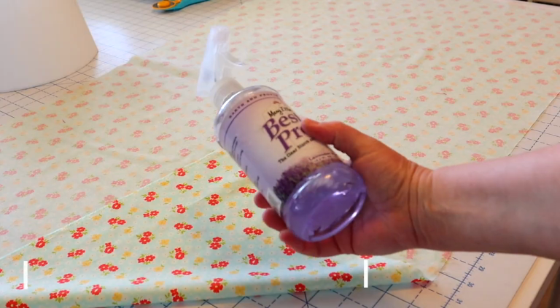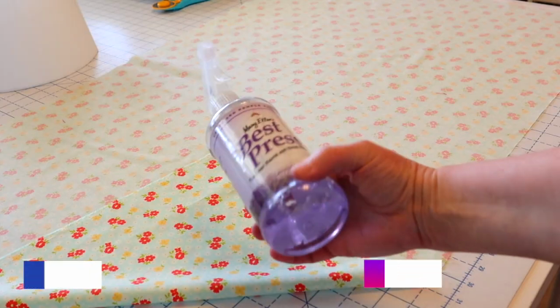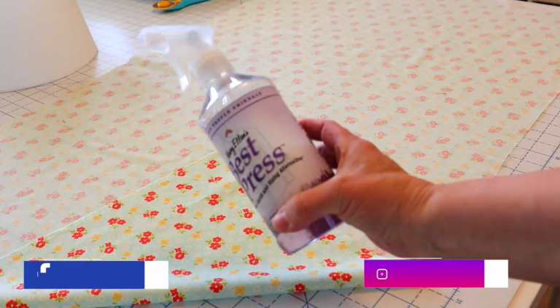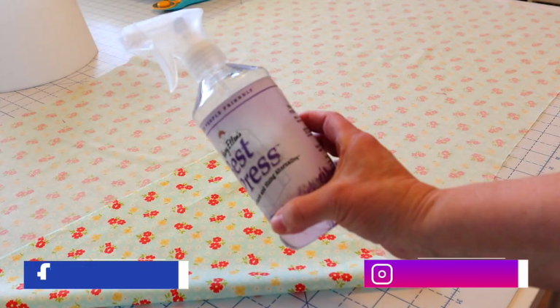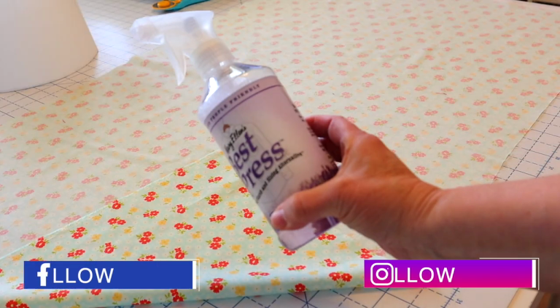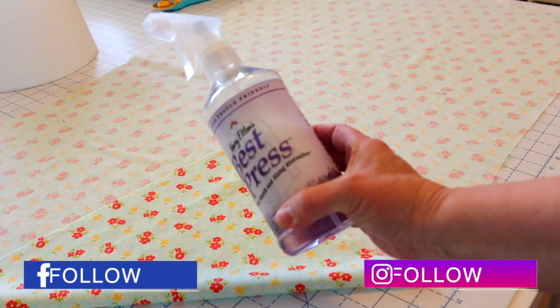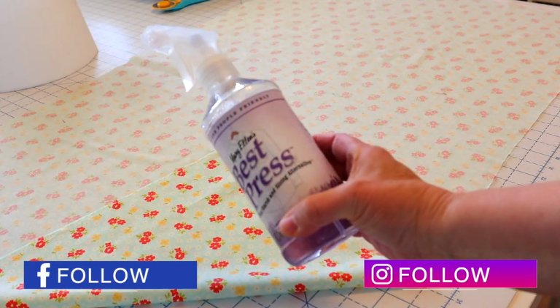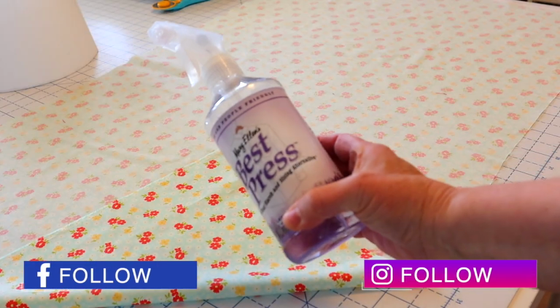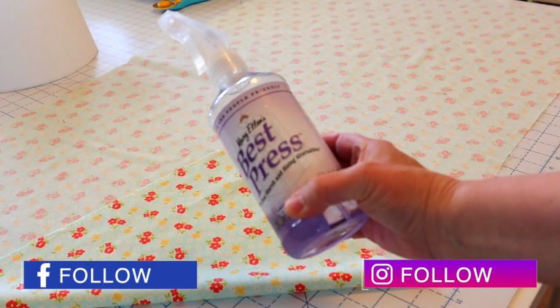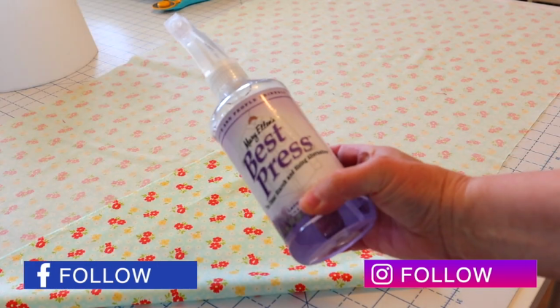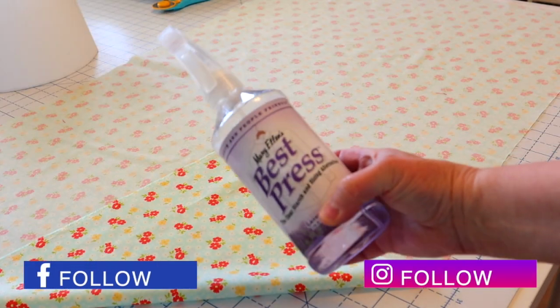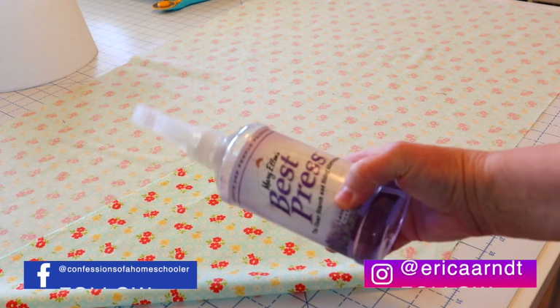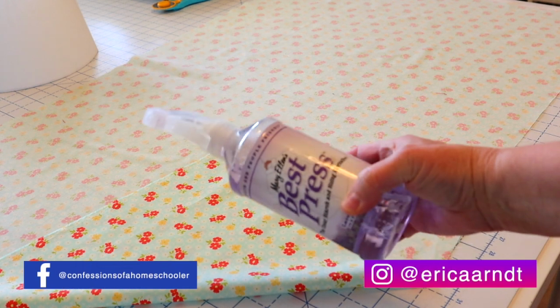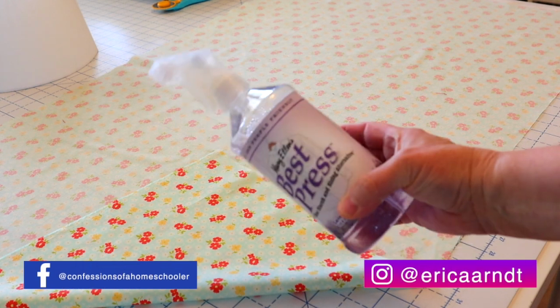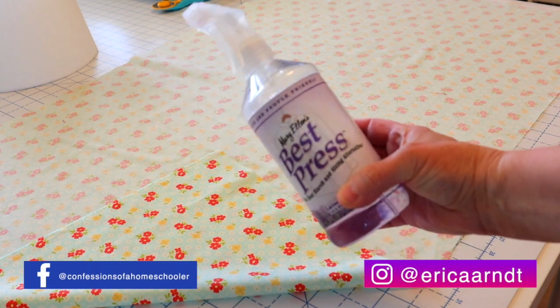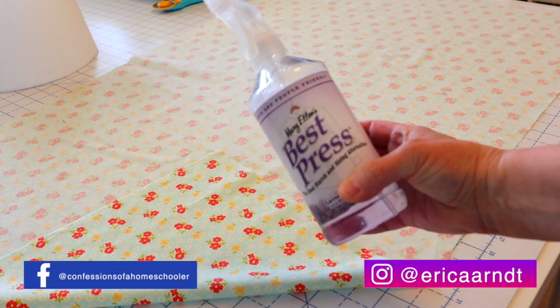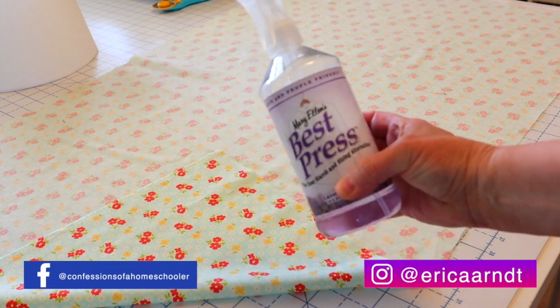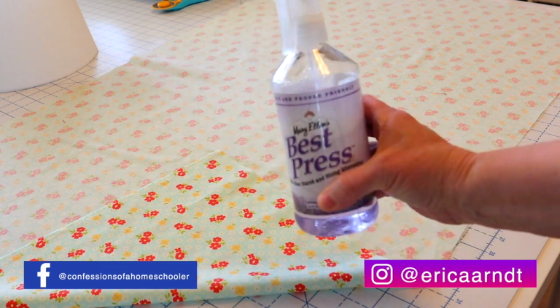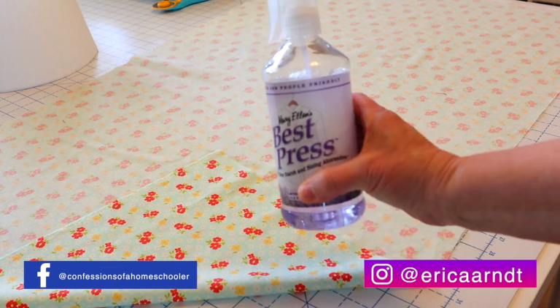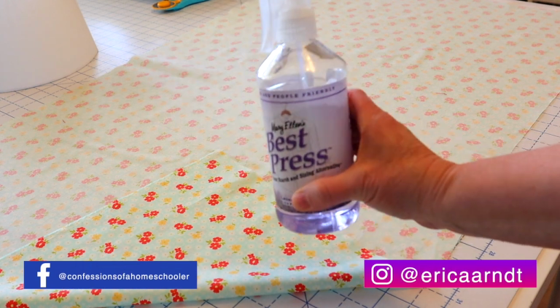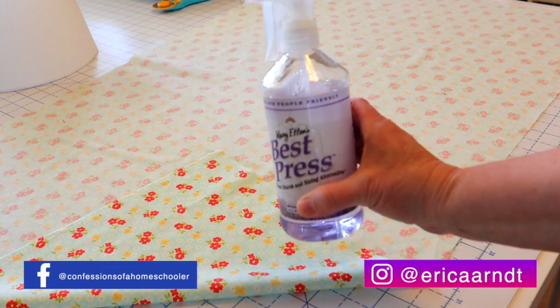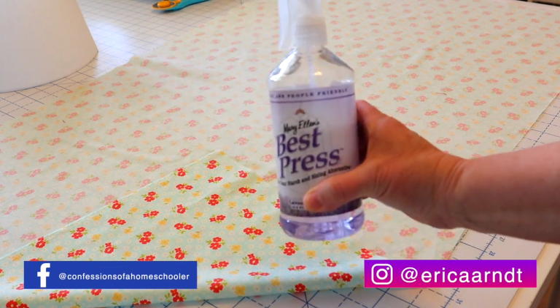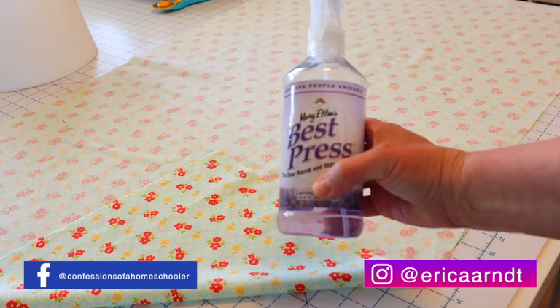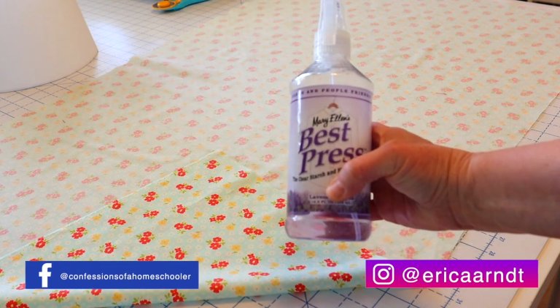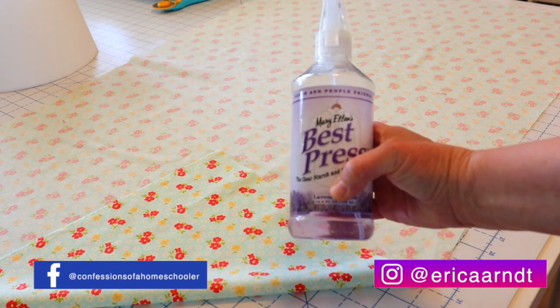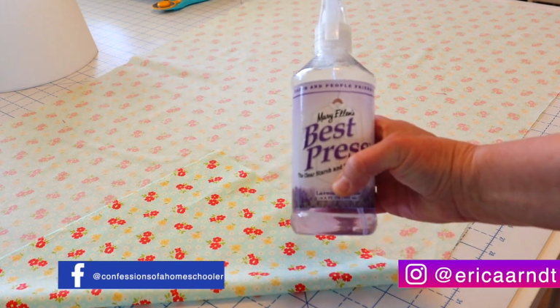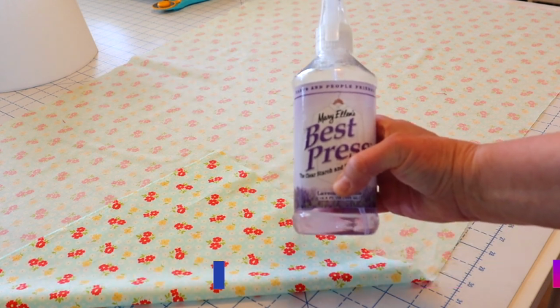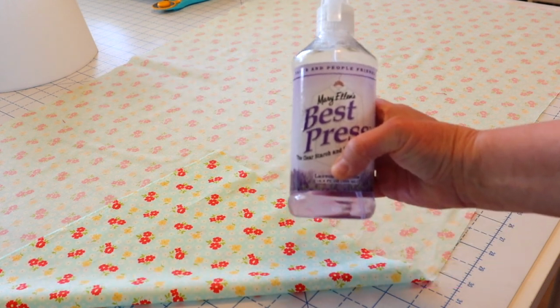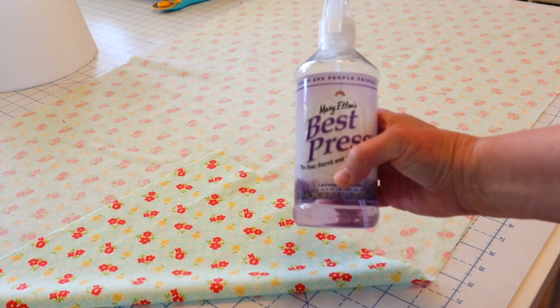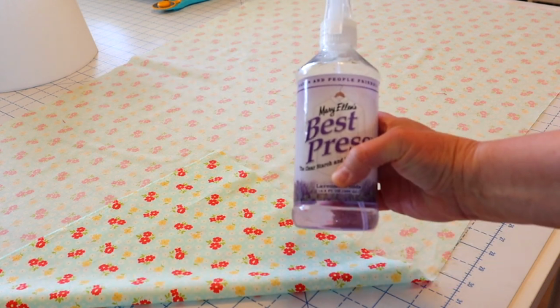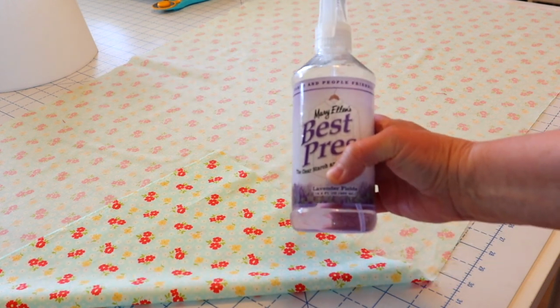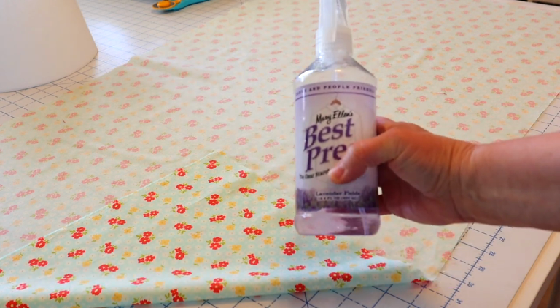I also recommend you best press your fabric or starch it prior to putting it on your lampshade — it'll just give it a little bit more structure.